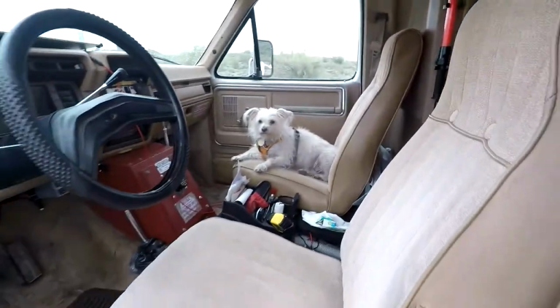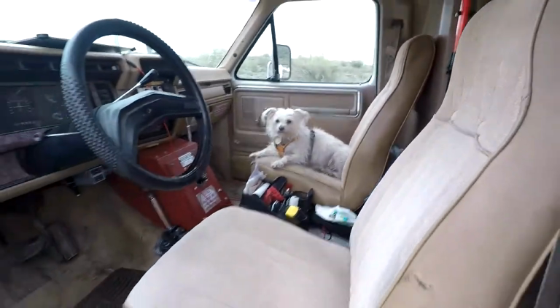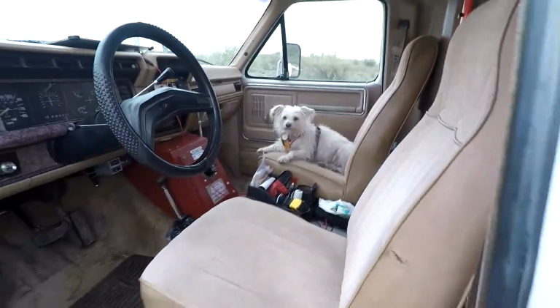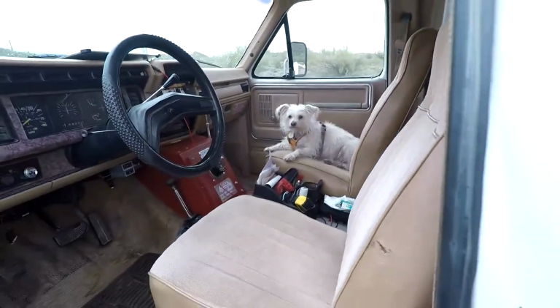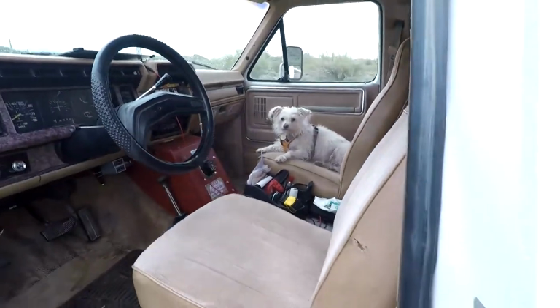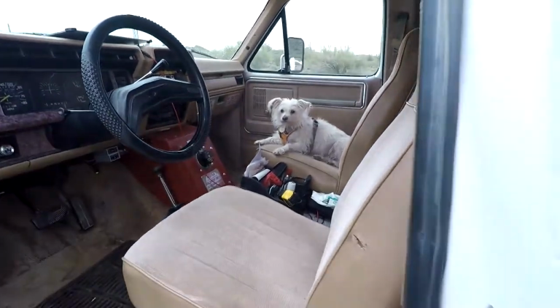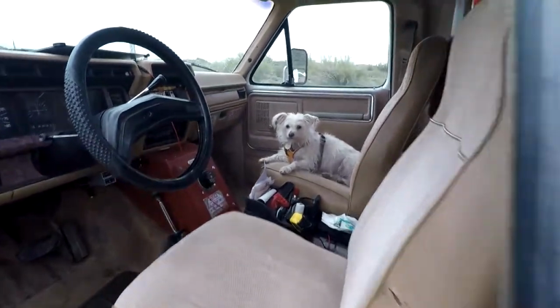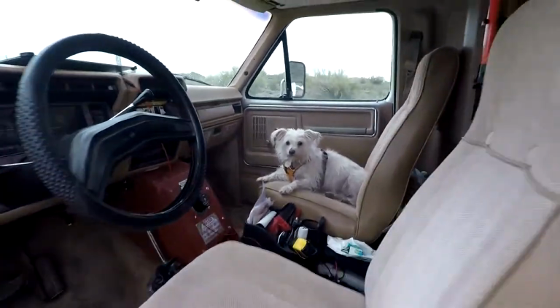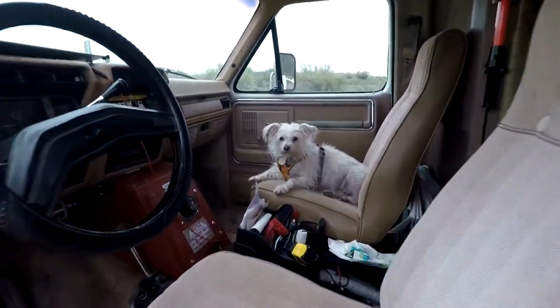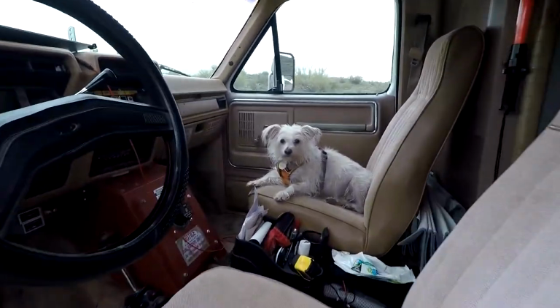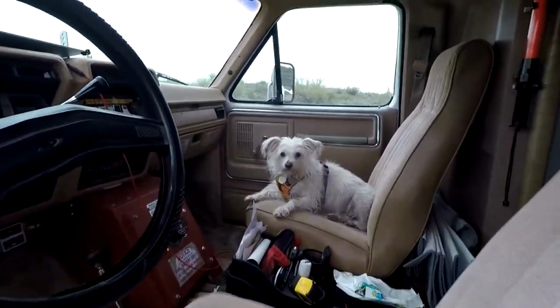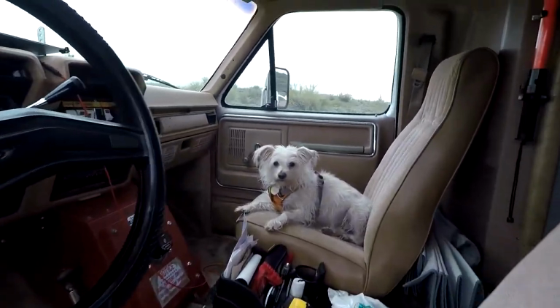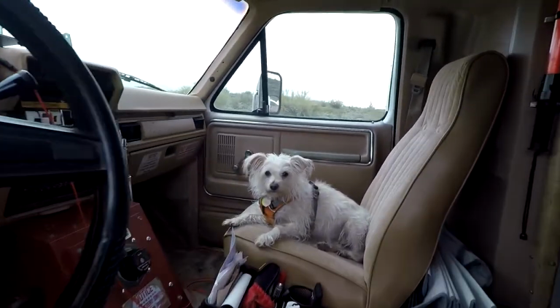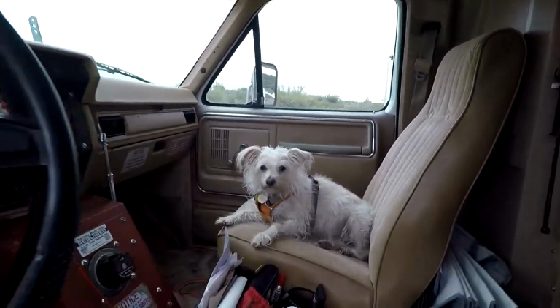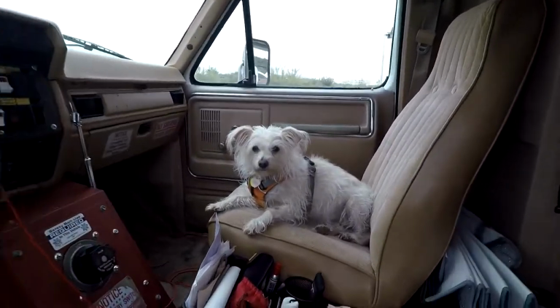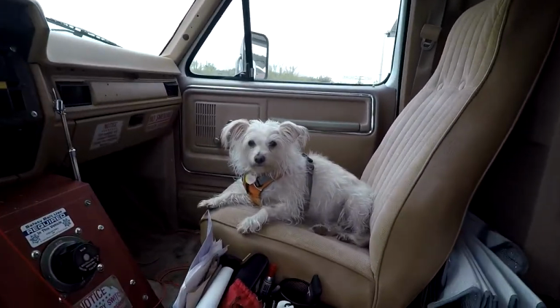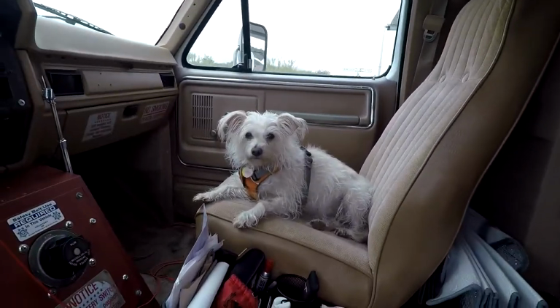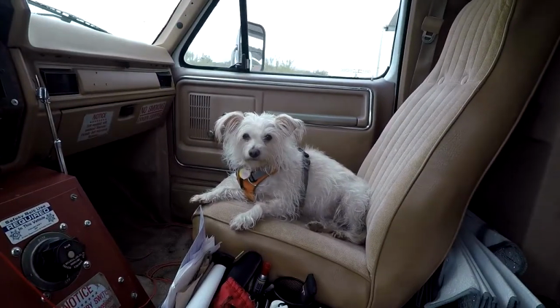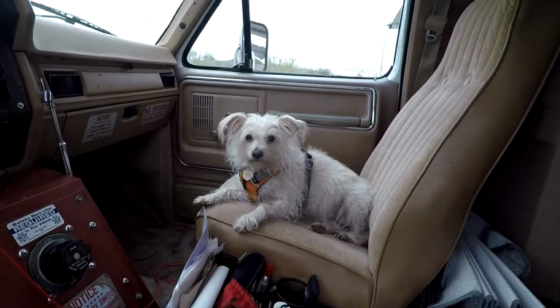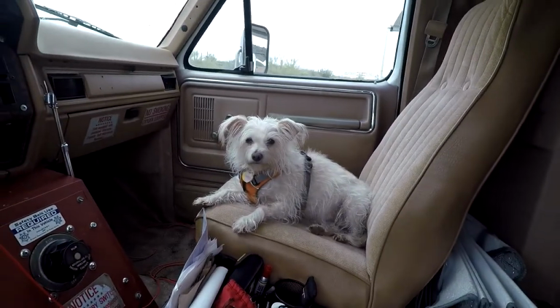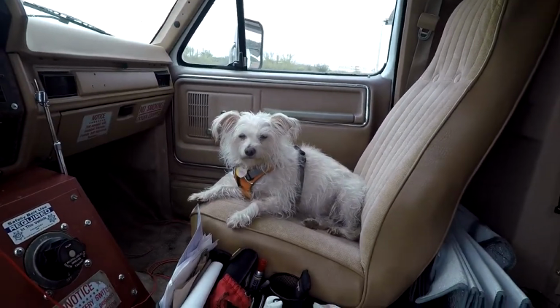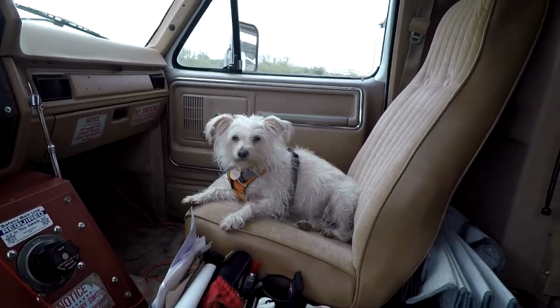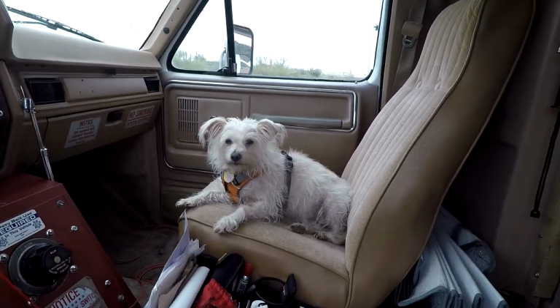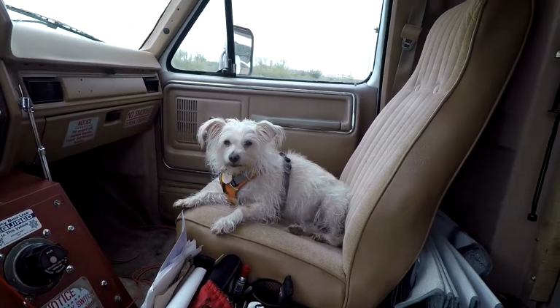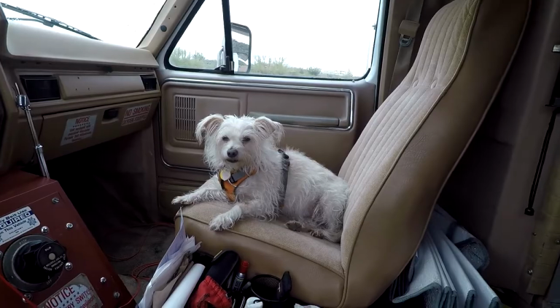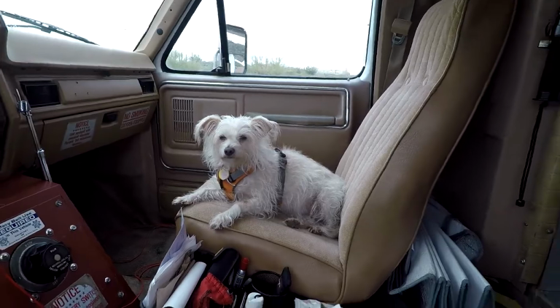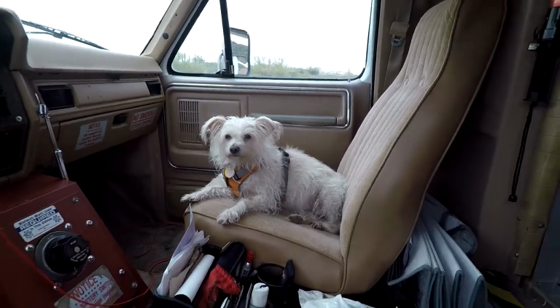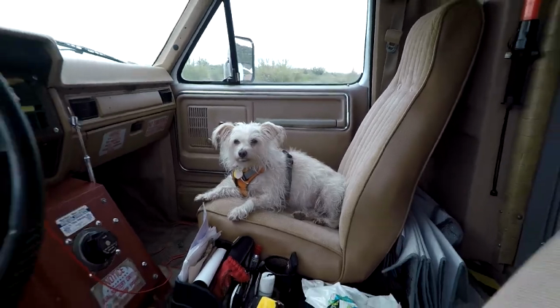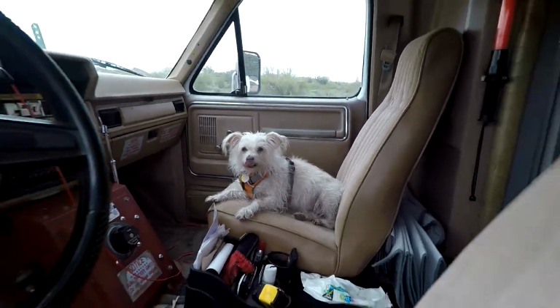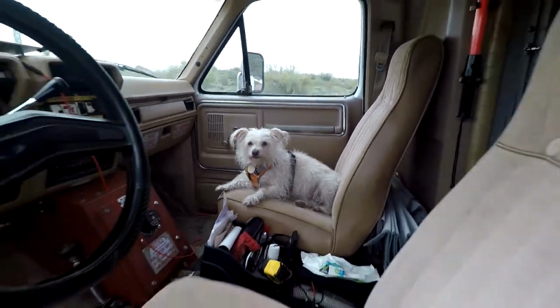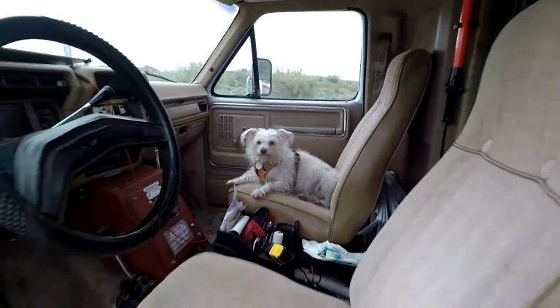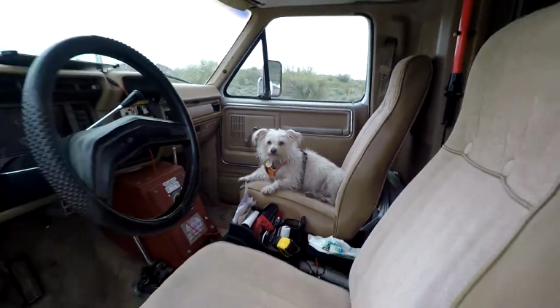And that is Twinkie, my traveling companion and partner.